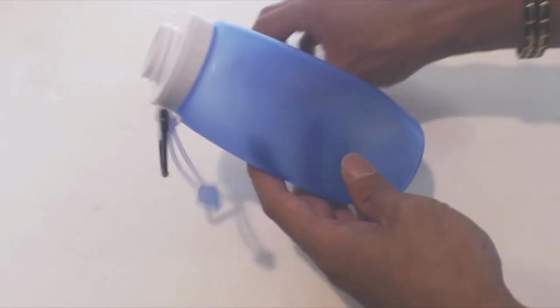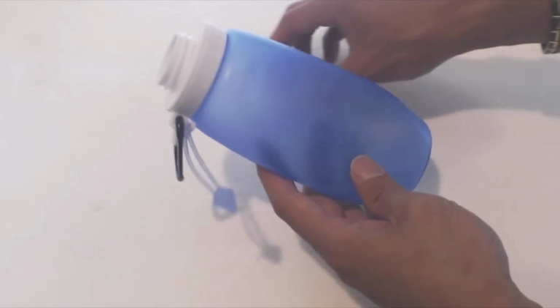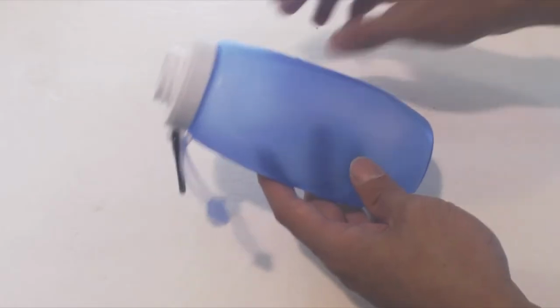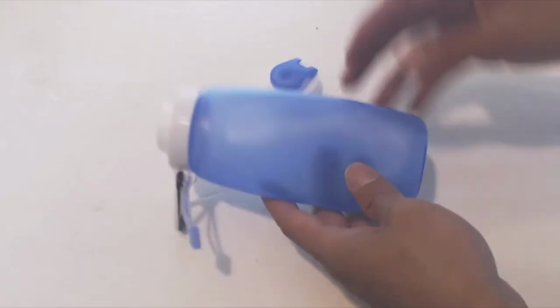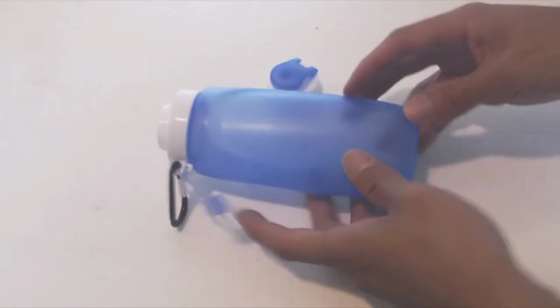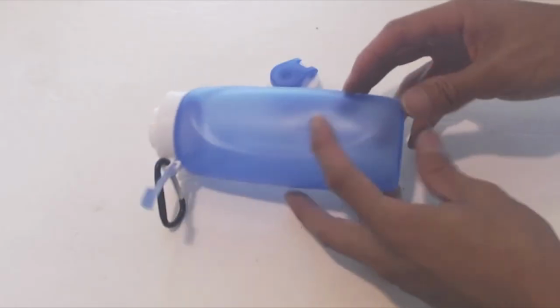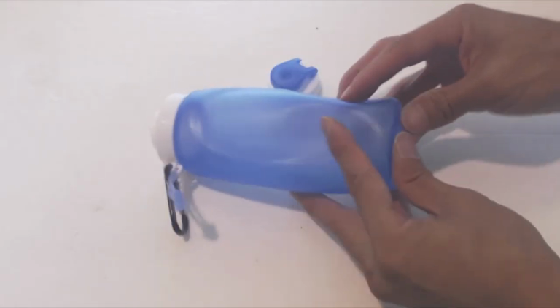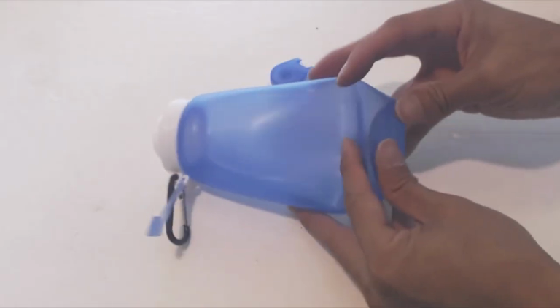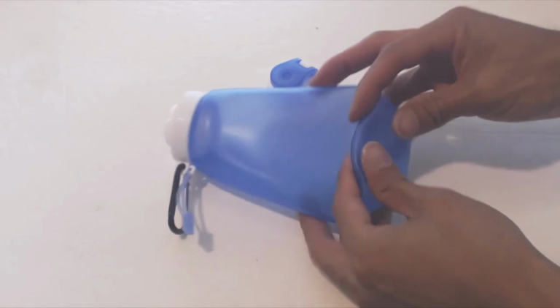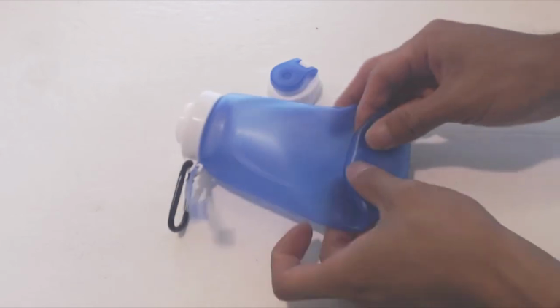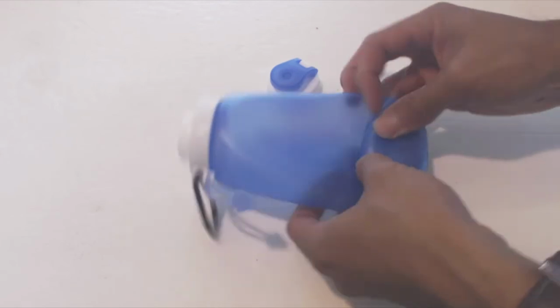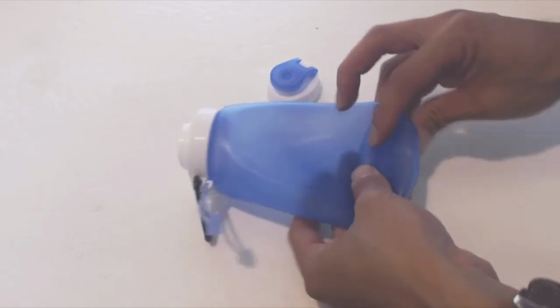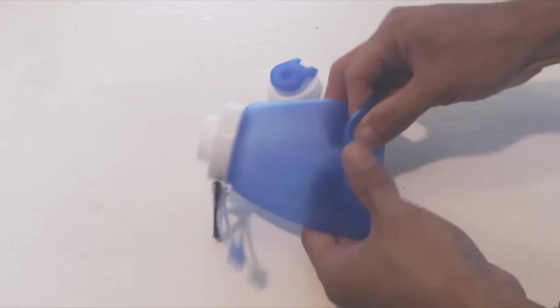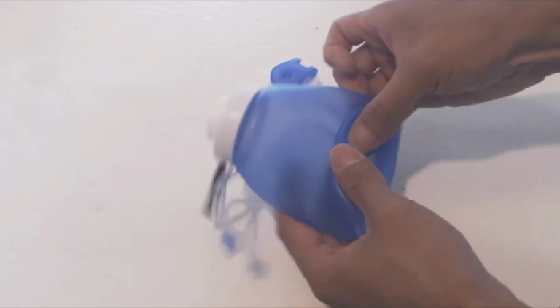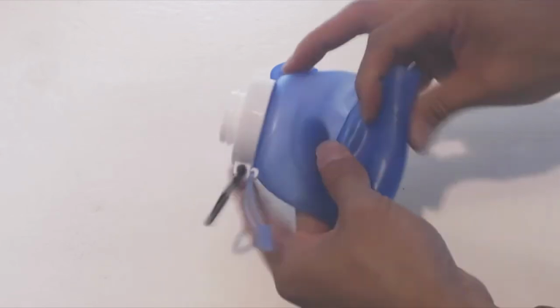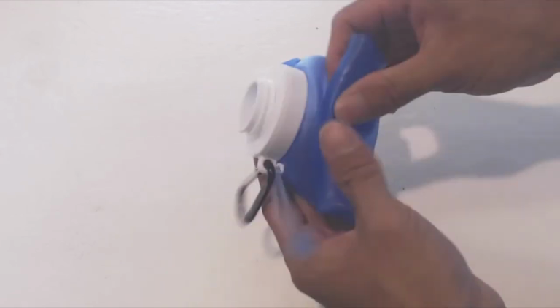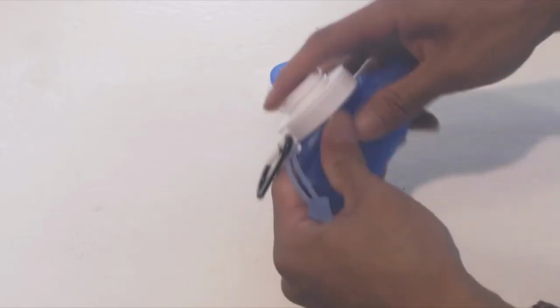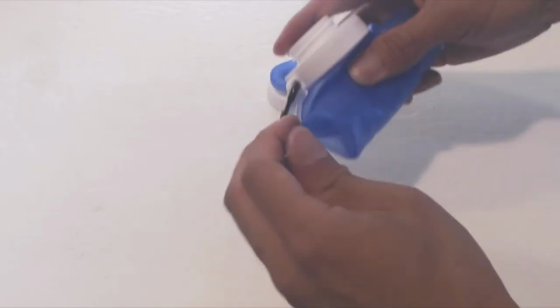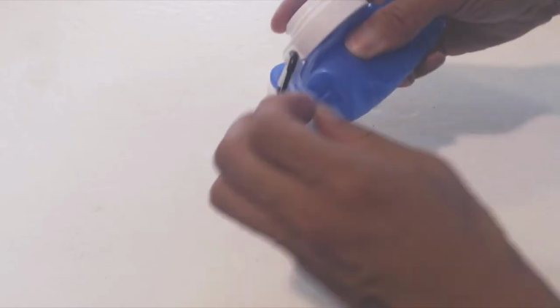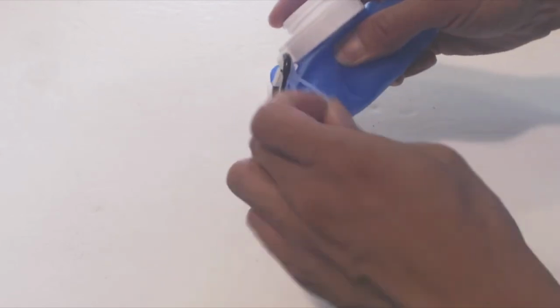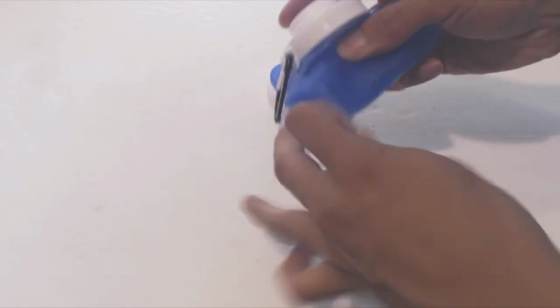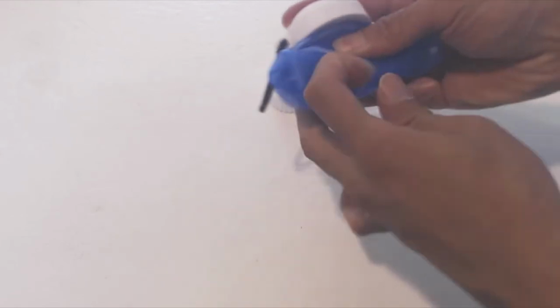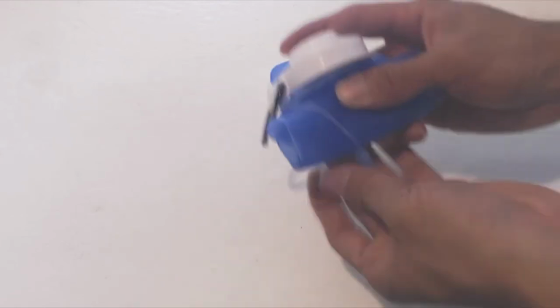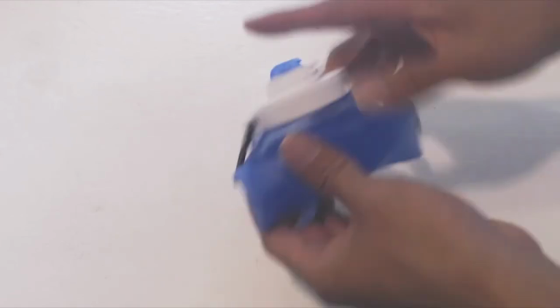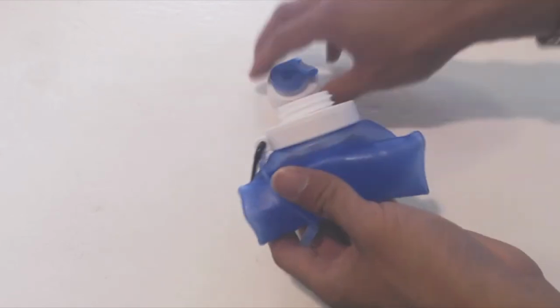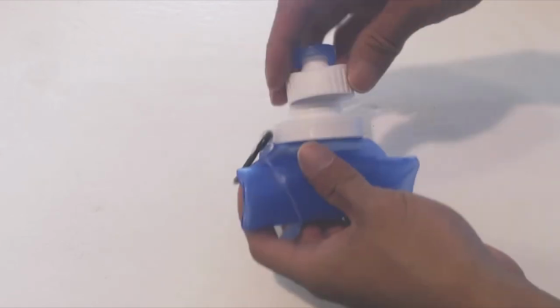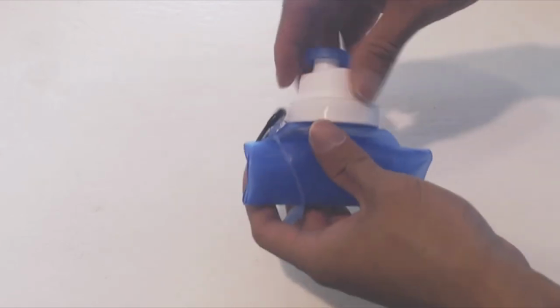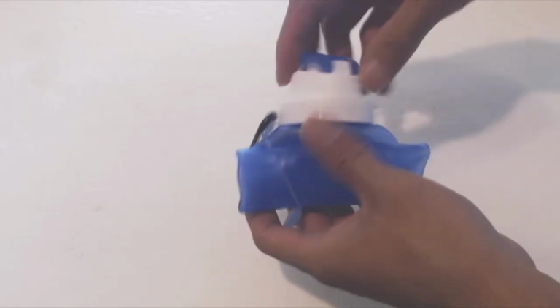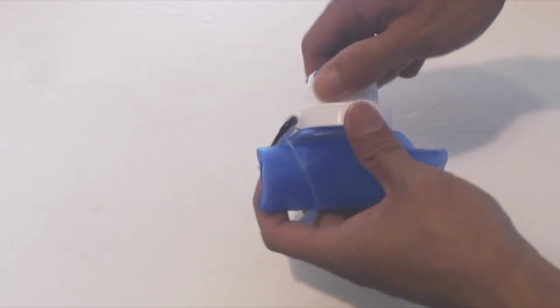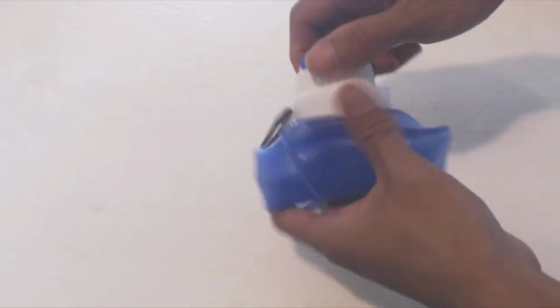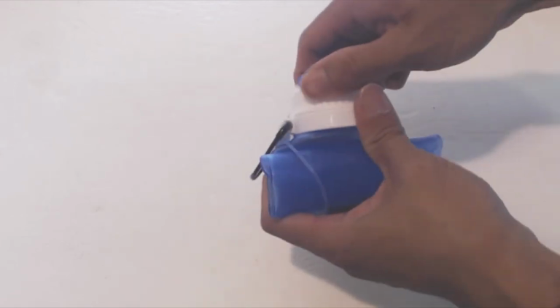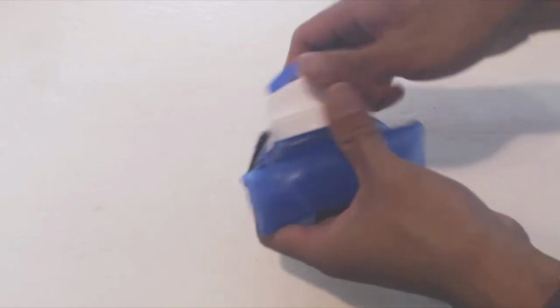To roll it up, take the cap off, roll up from the bottom, and secure the band around the side before replacing the cap.